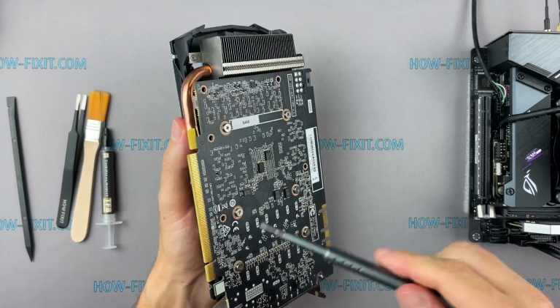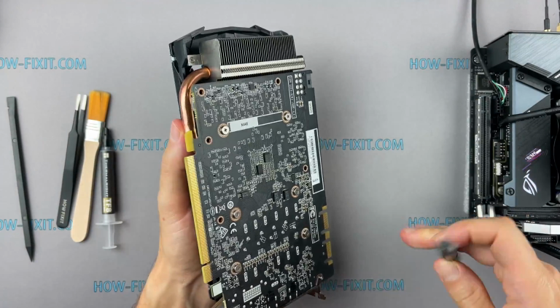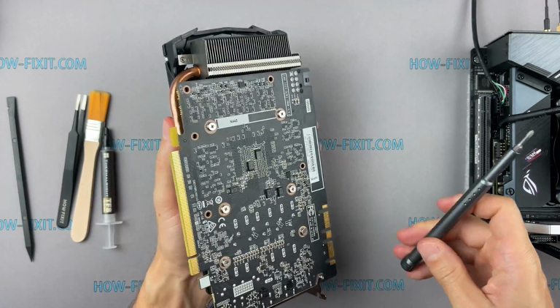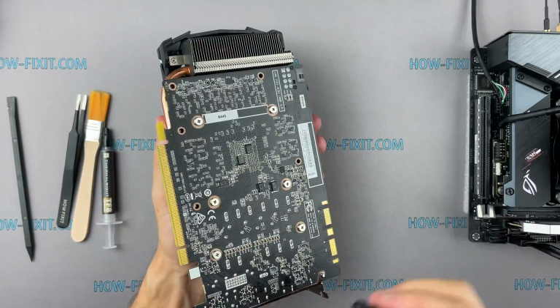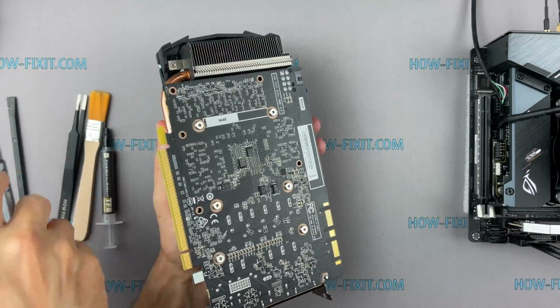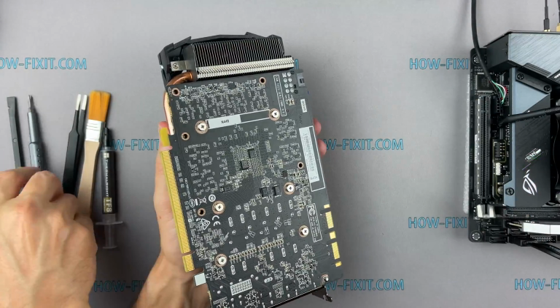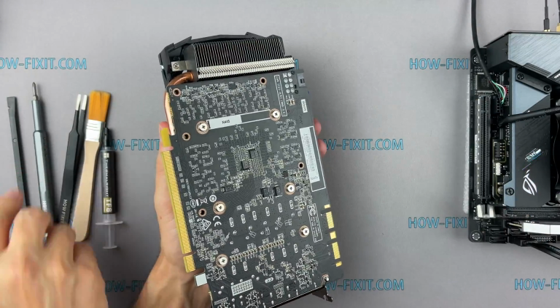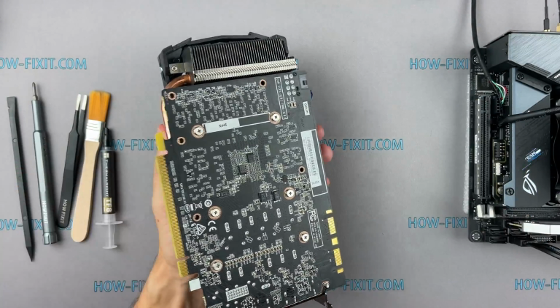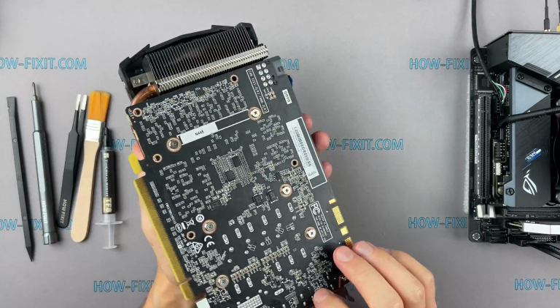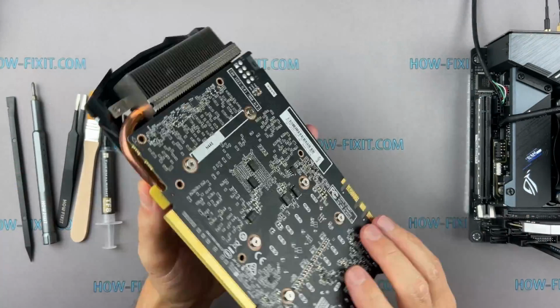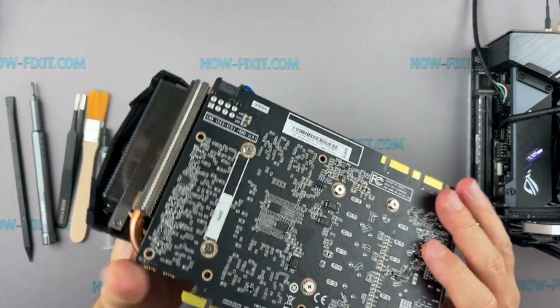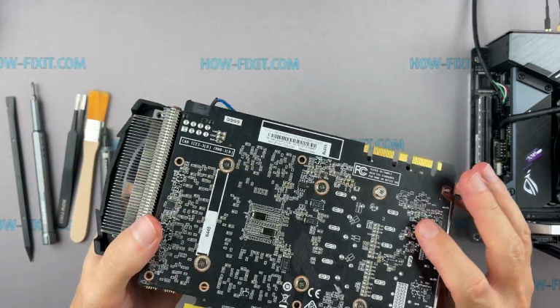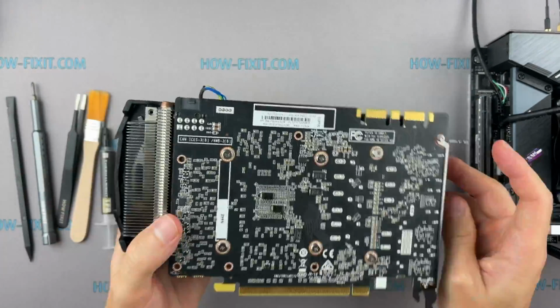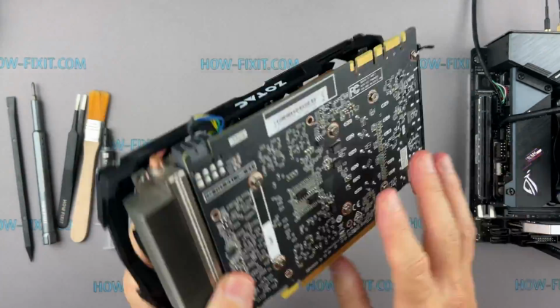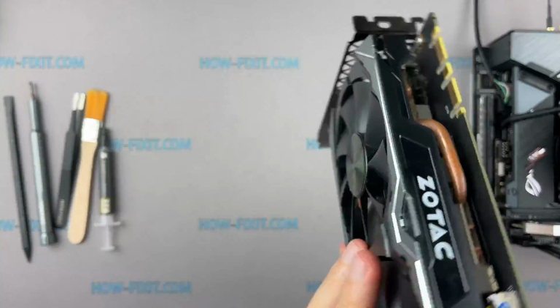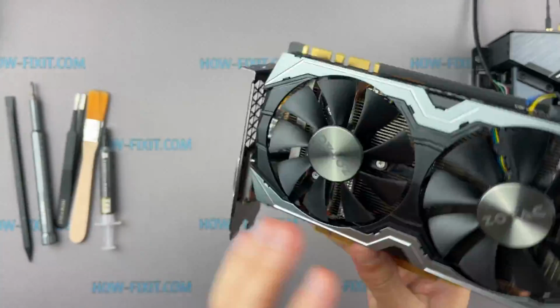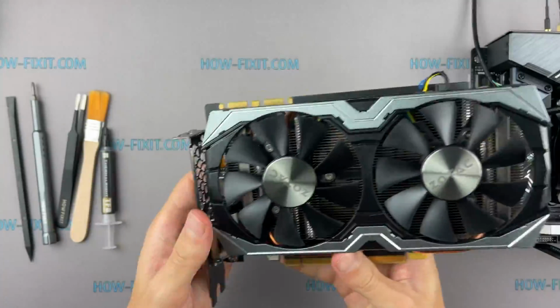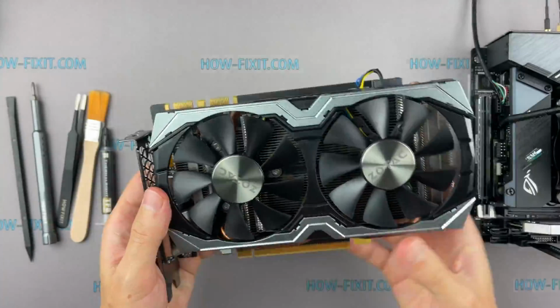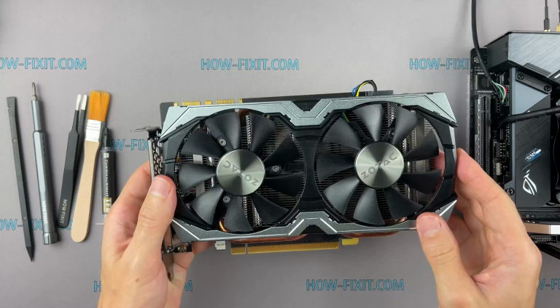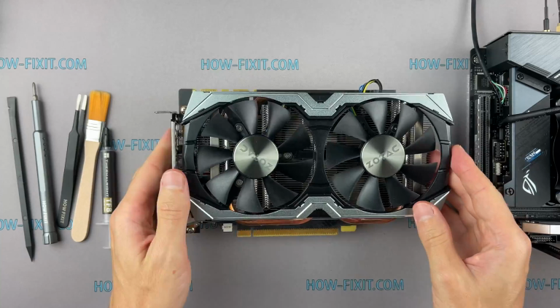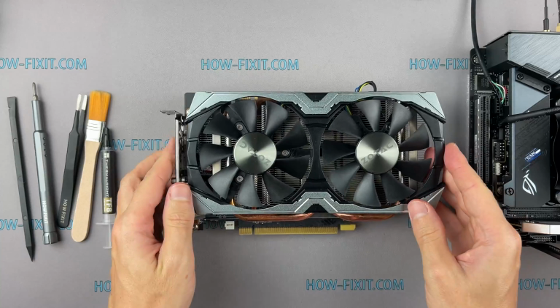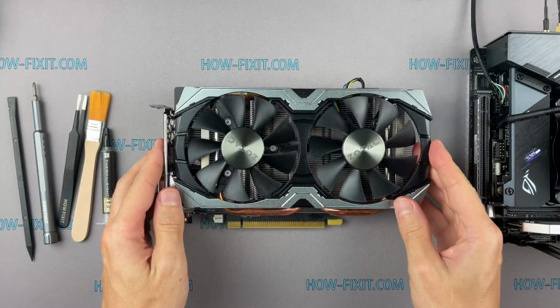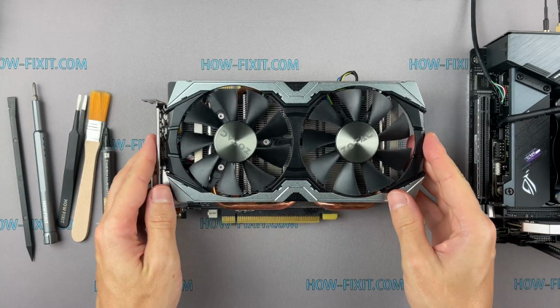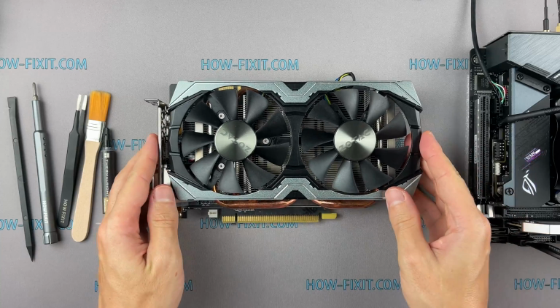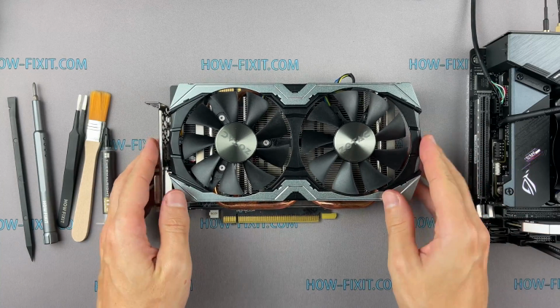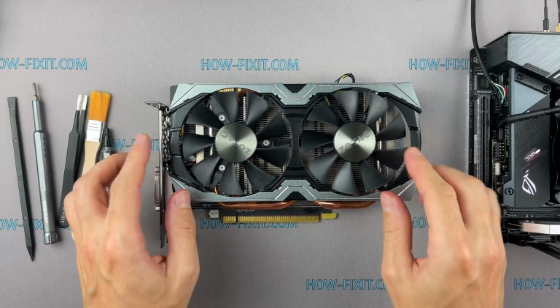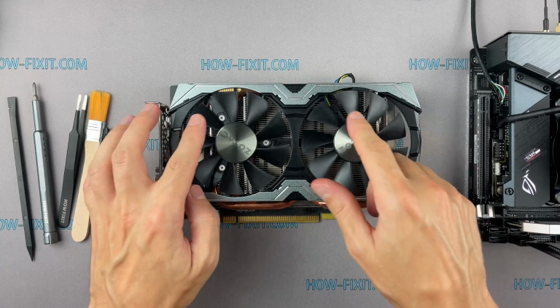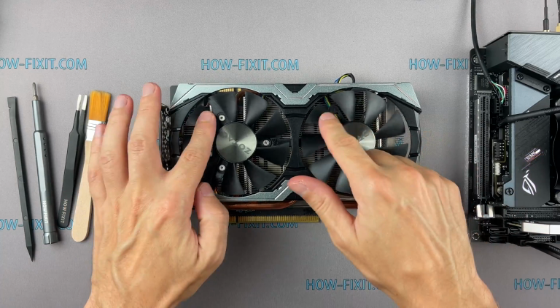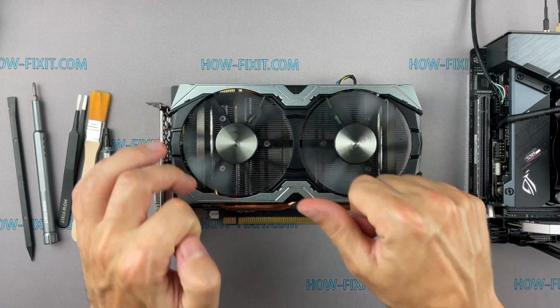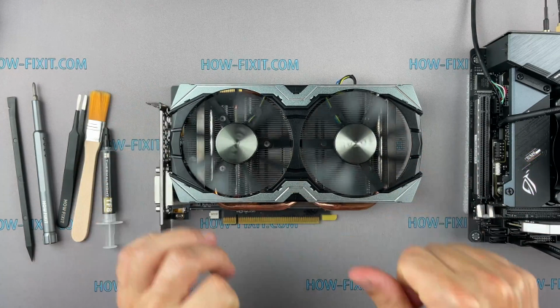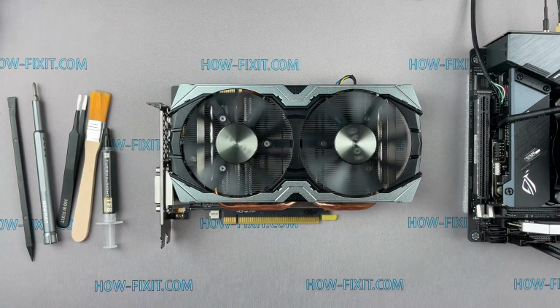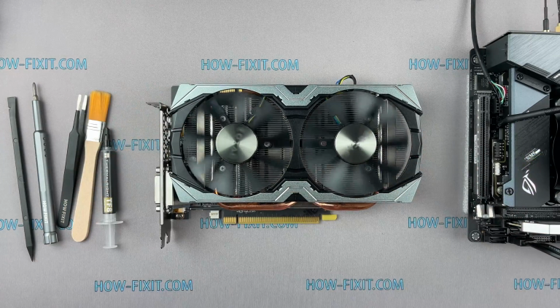The repair is complete. I hope this video was useful to you, and see you on HowFixit.